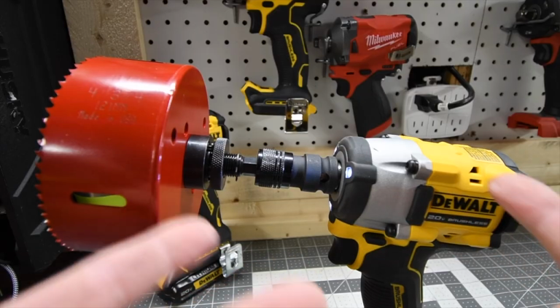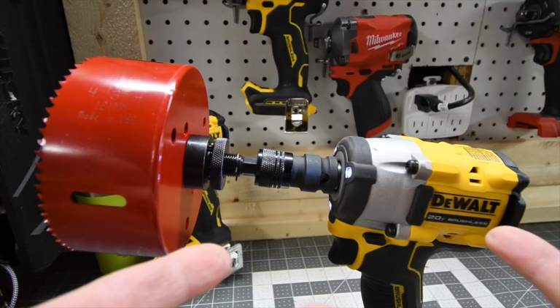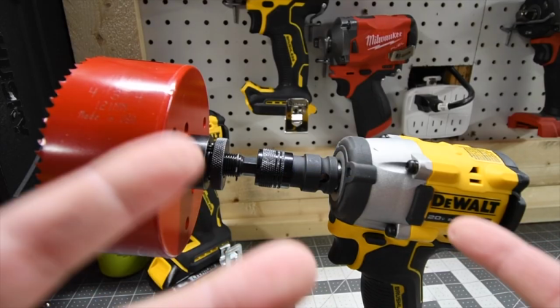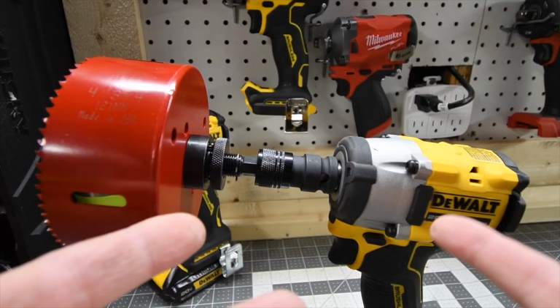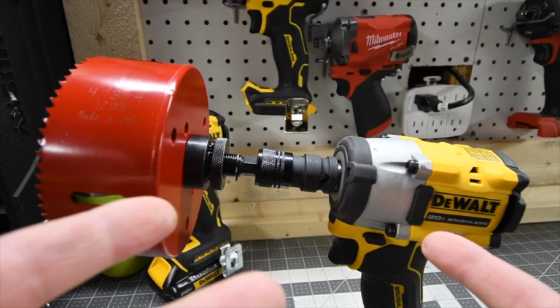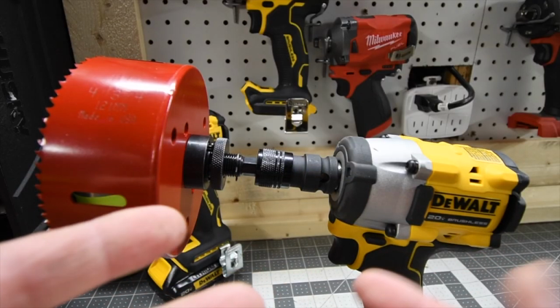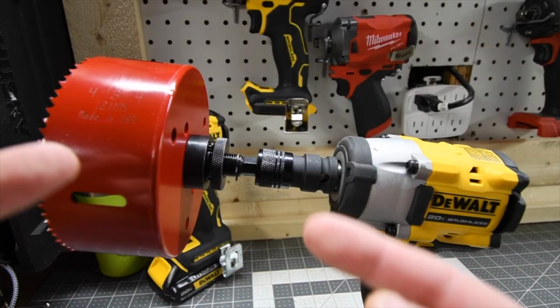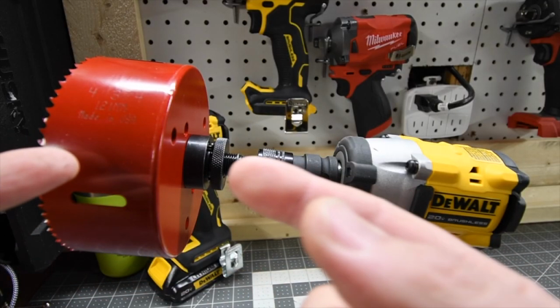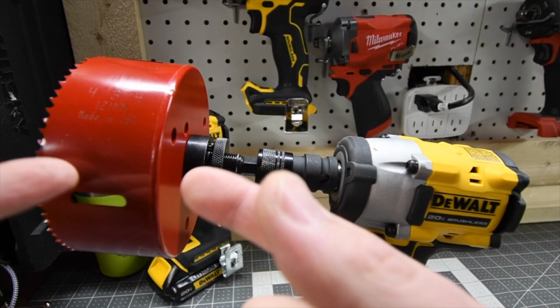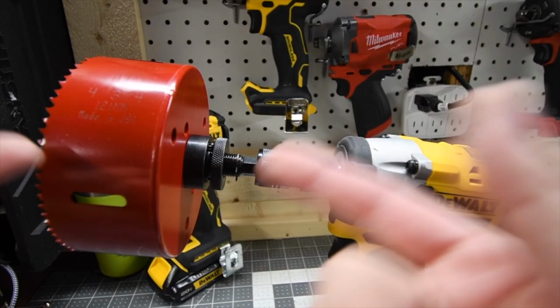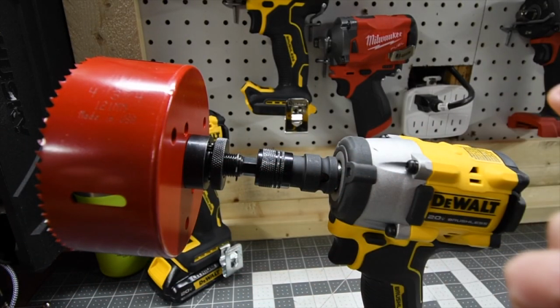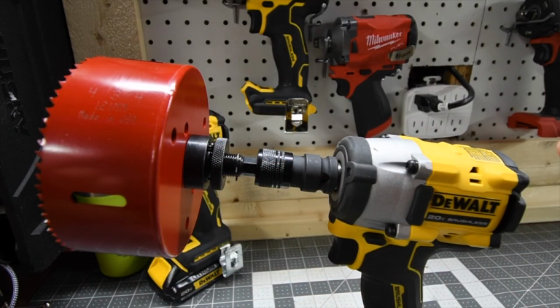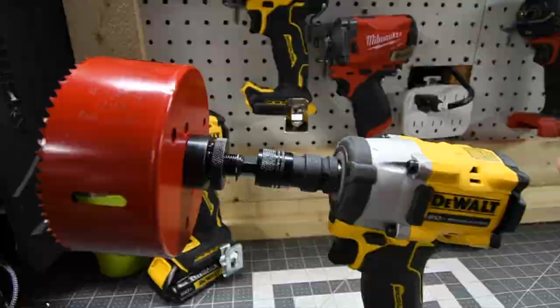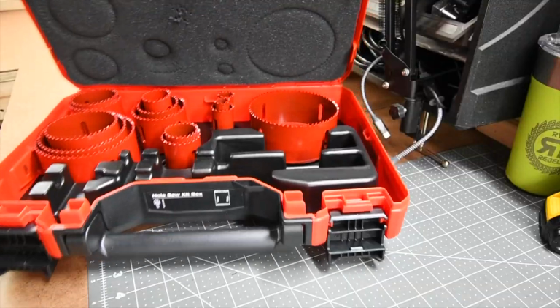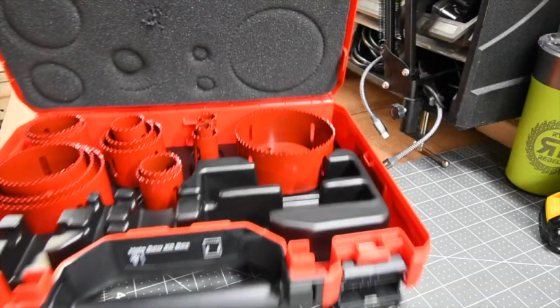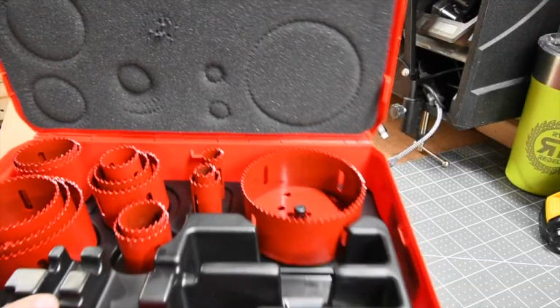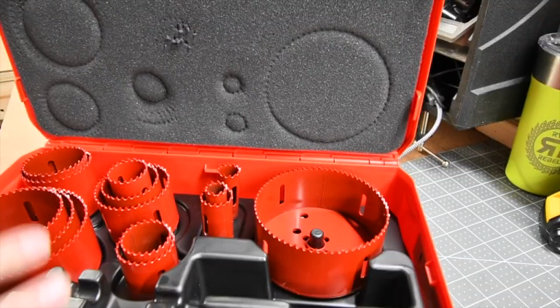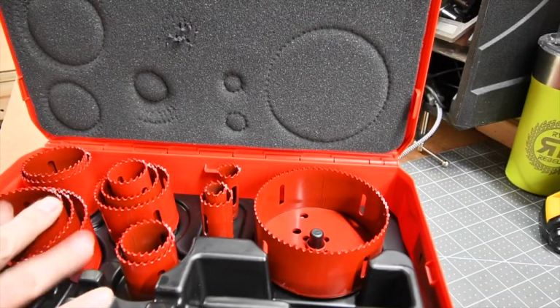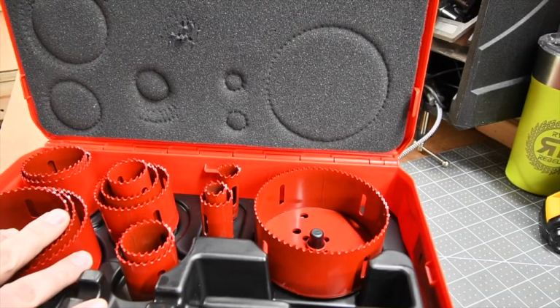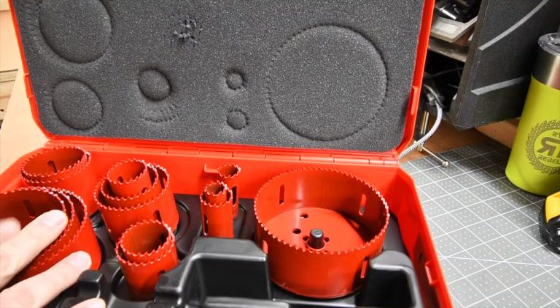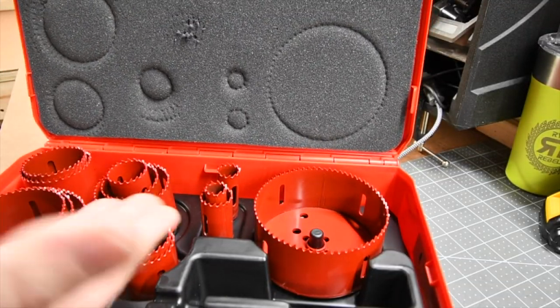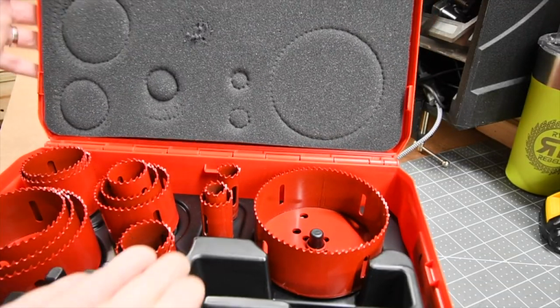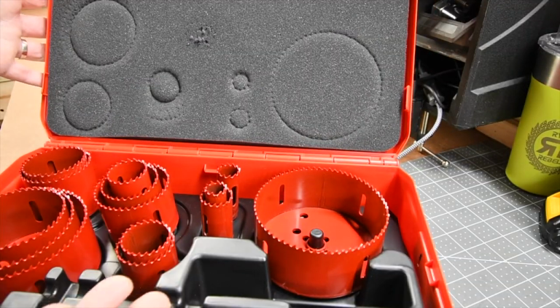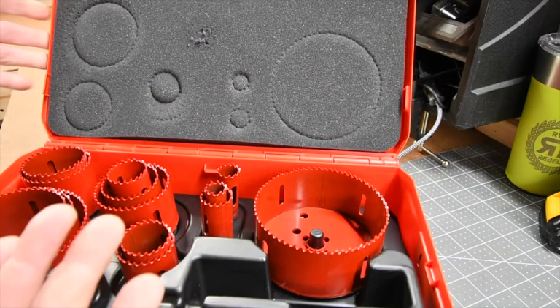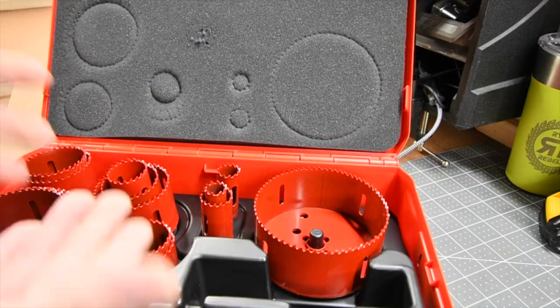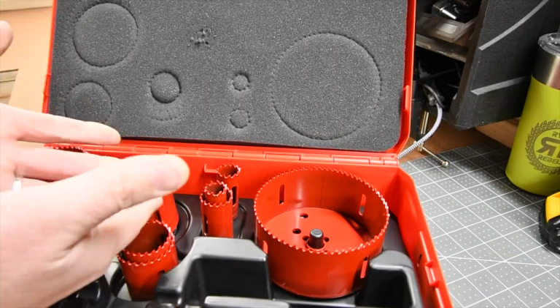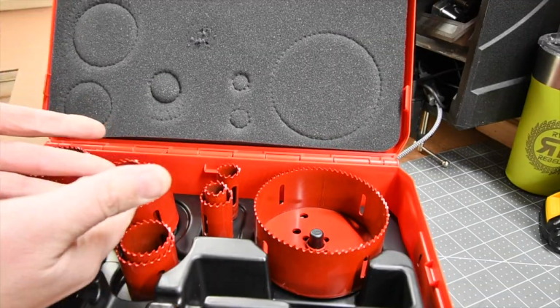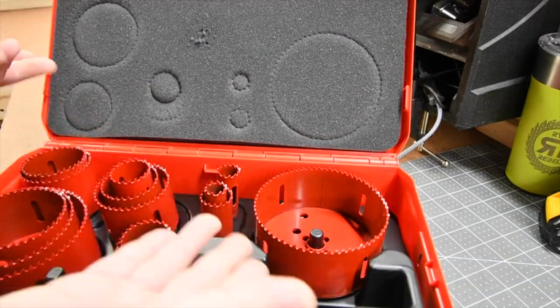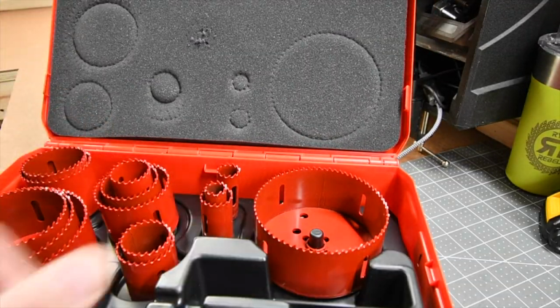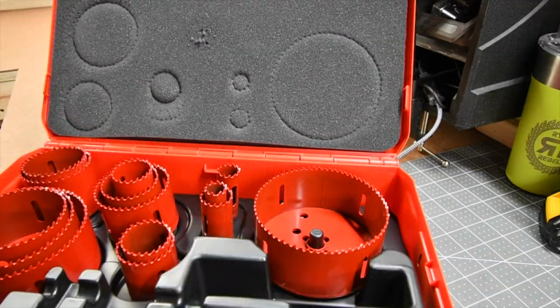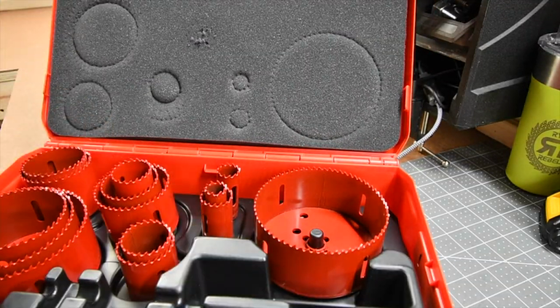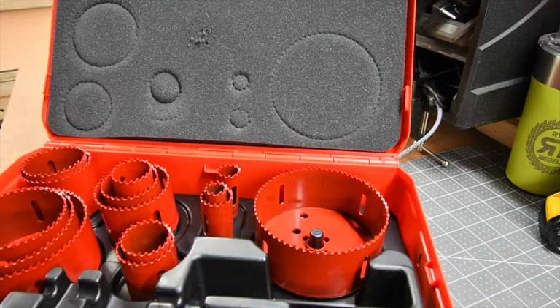I've never seen an impact wrench do a hole saw before. We're actually going to test out a few of these and see how well an impact wrench could actually do this.